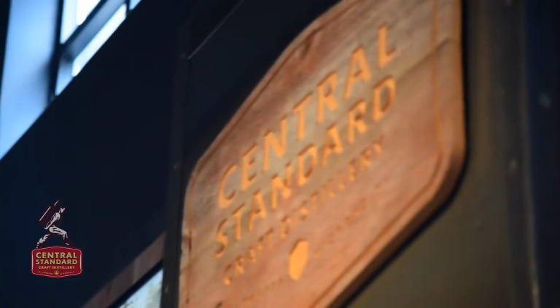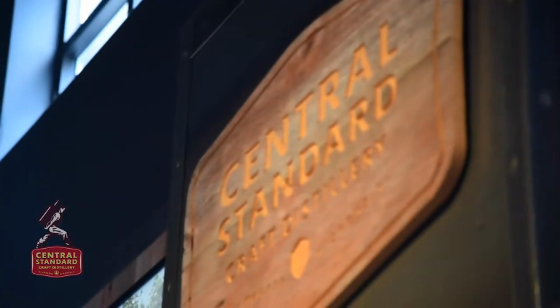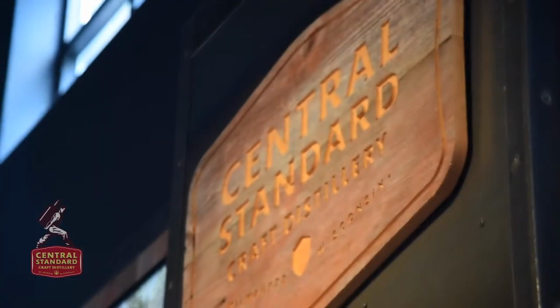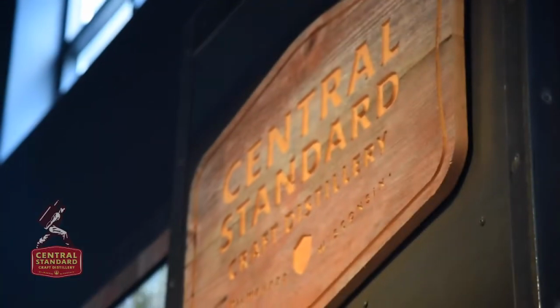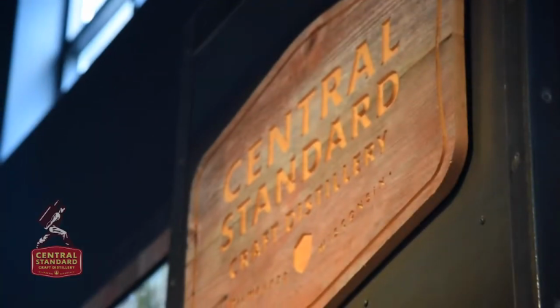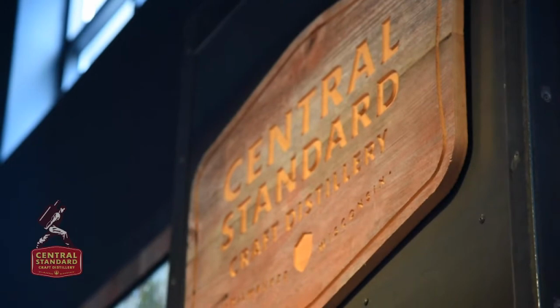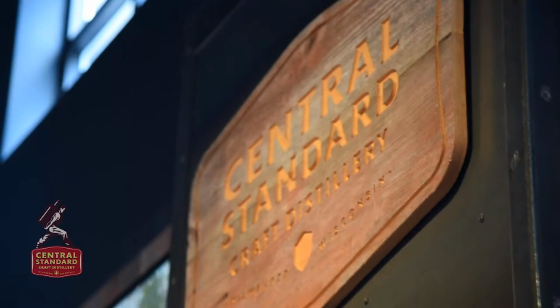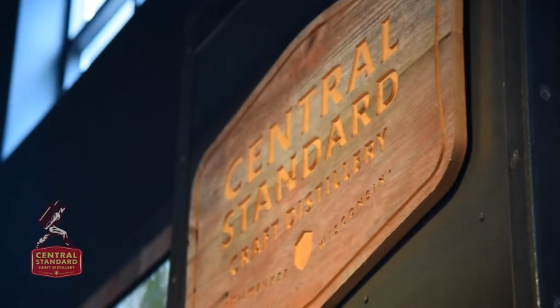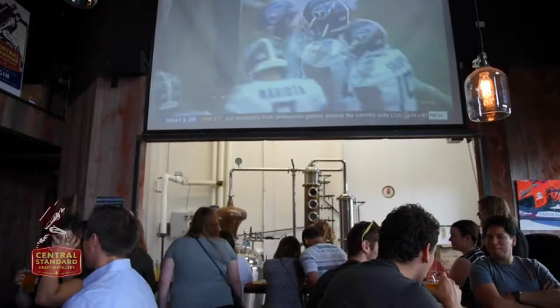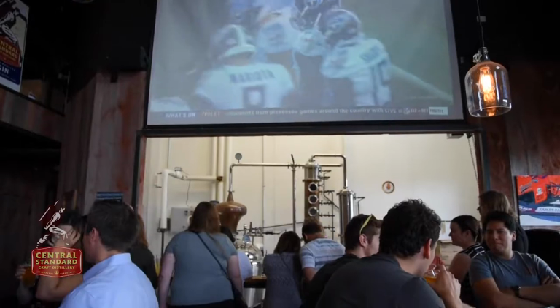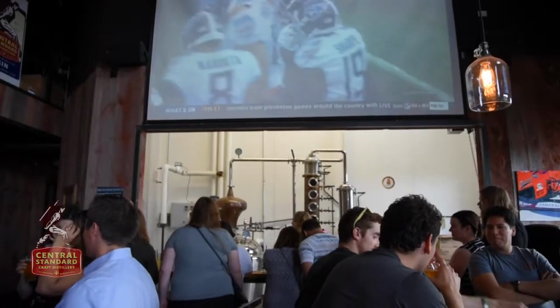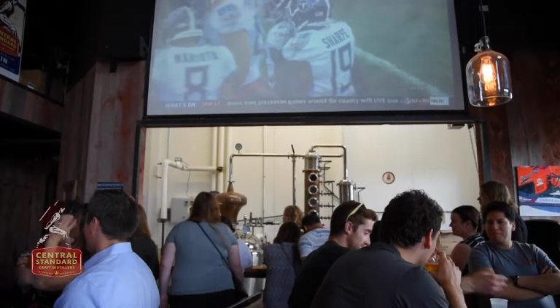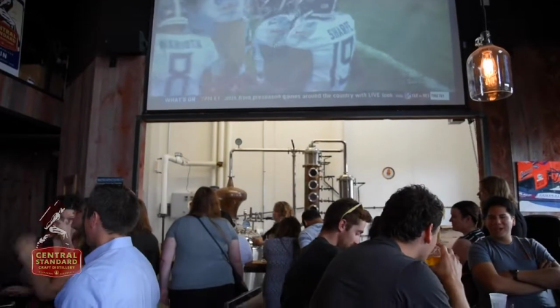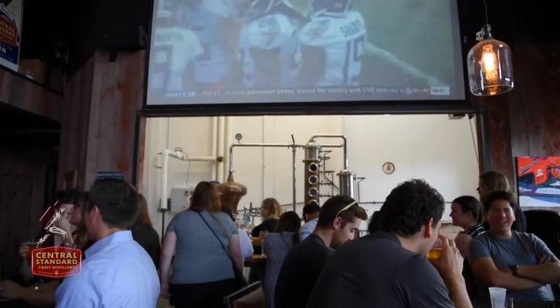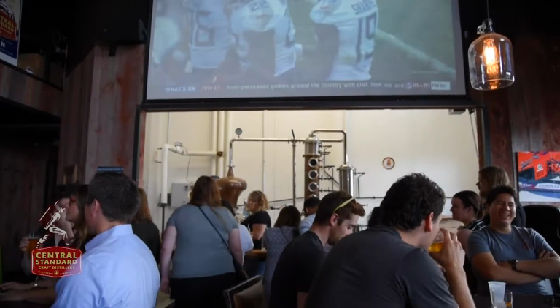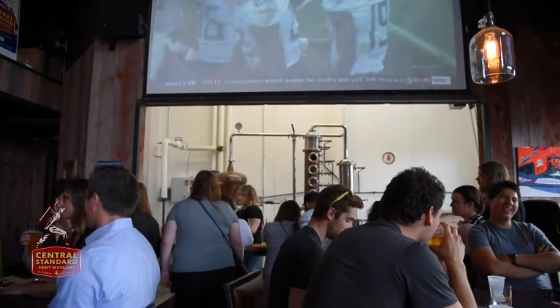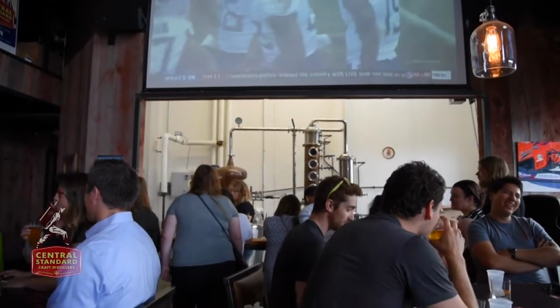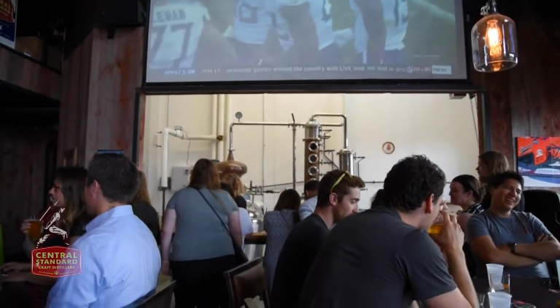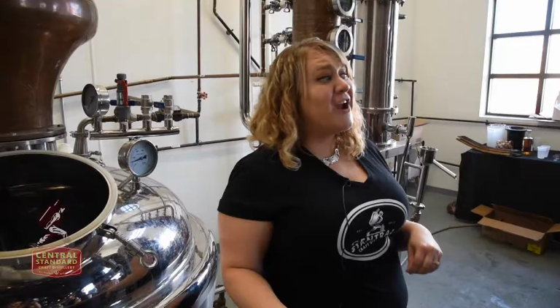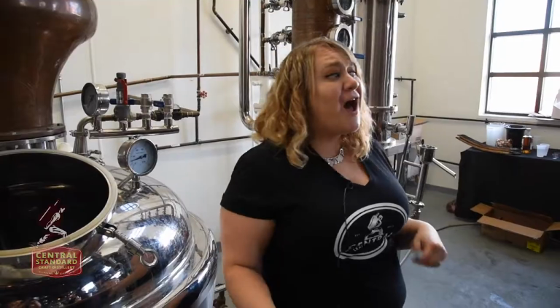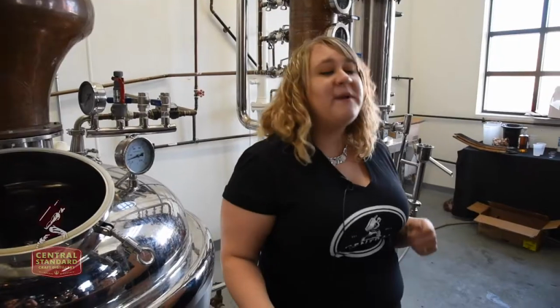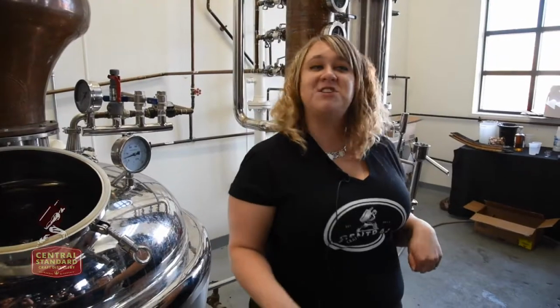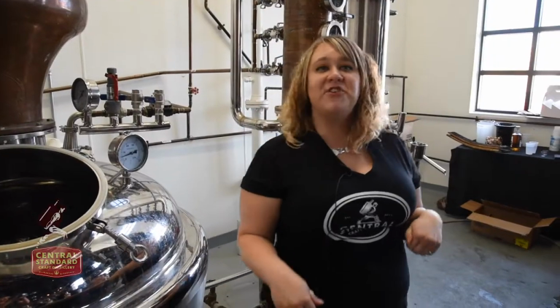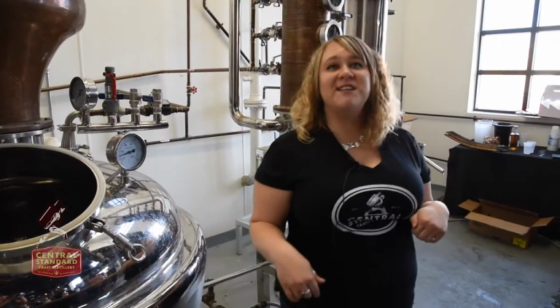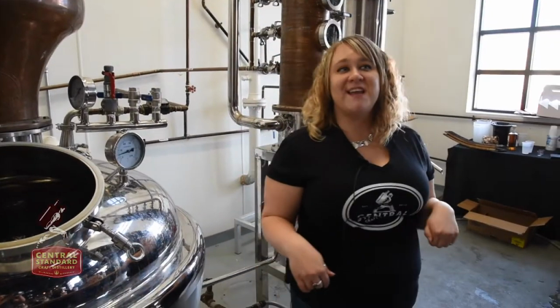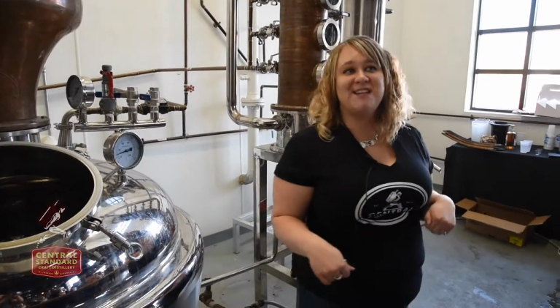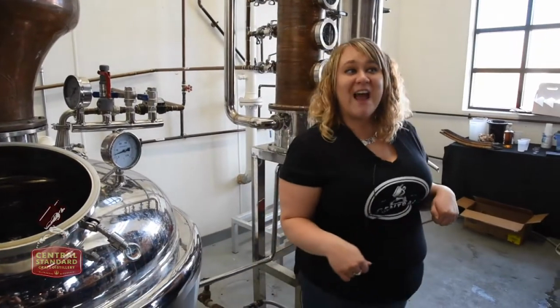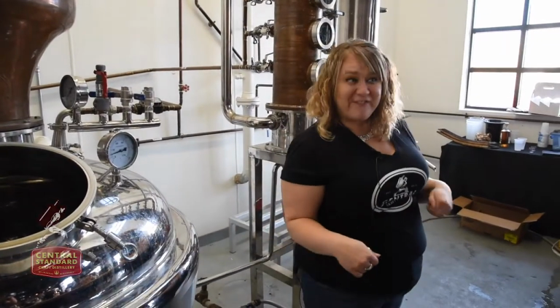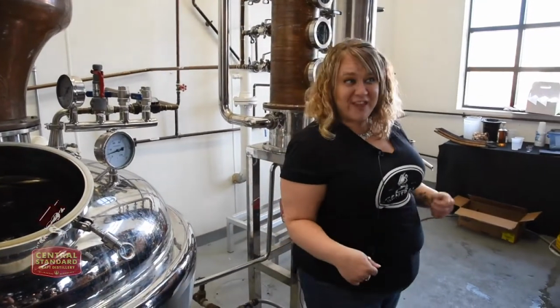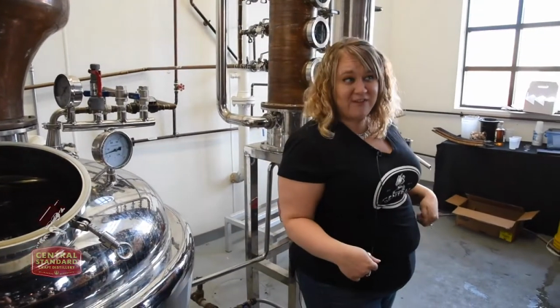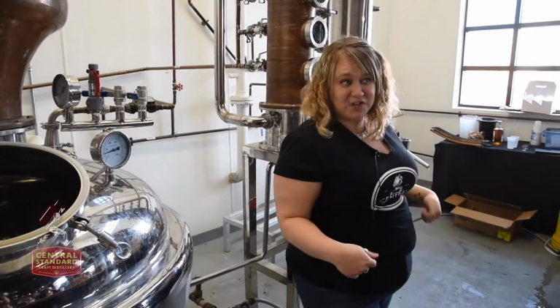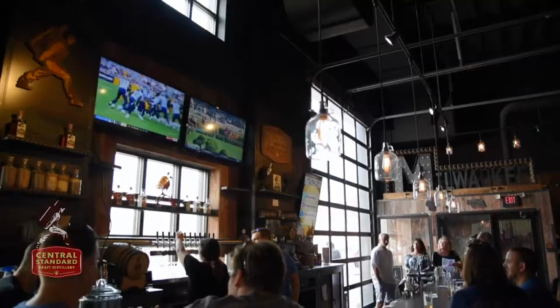Hi, my name is Lindsay. Welcome to Central Standard Craft Distillery. I'll be your tour and tasting guide for the afternoon.